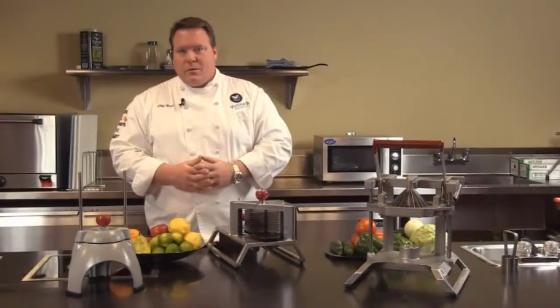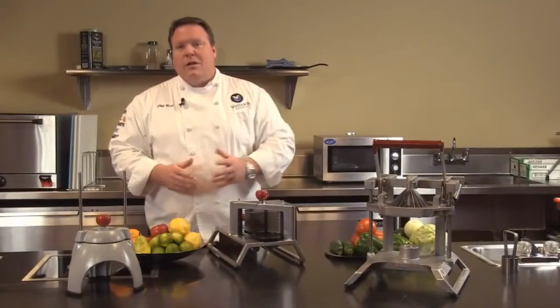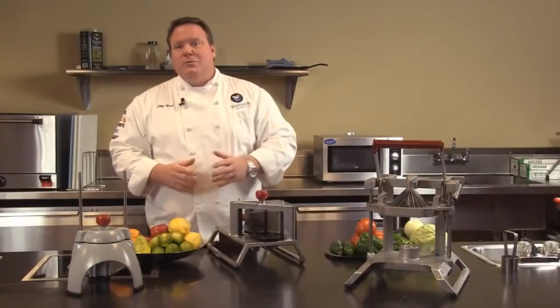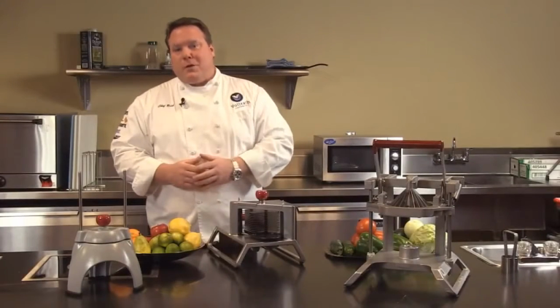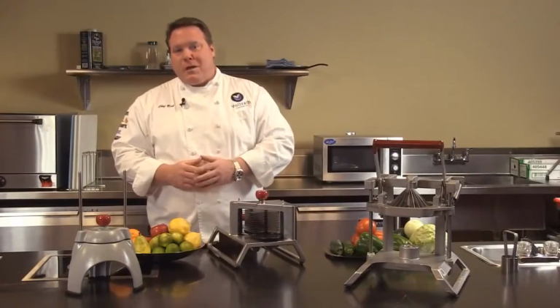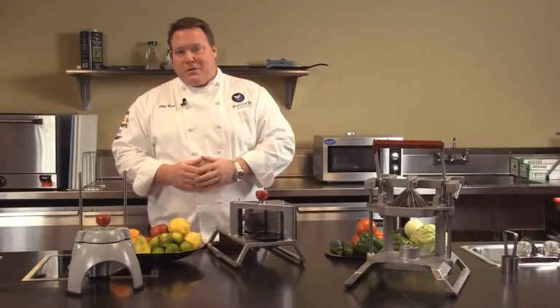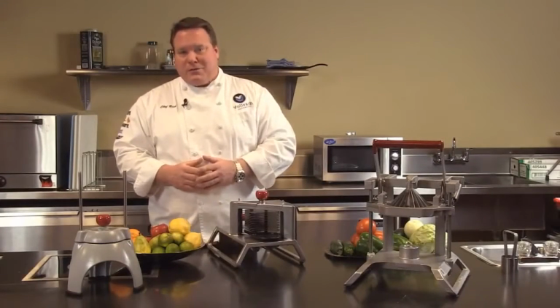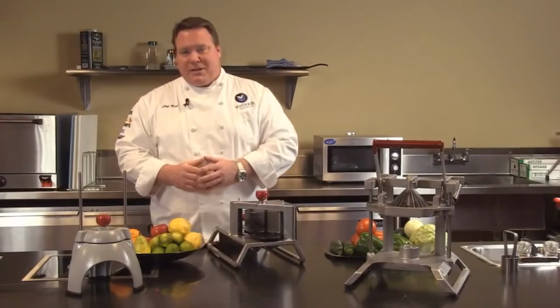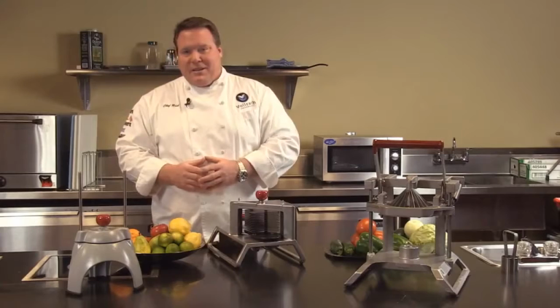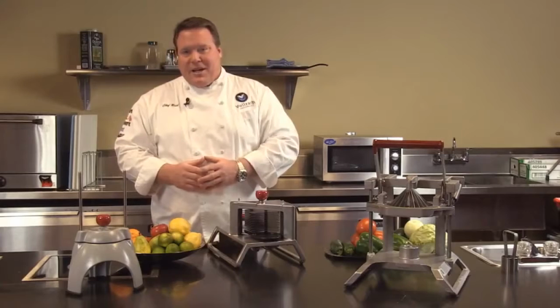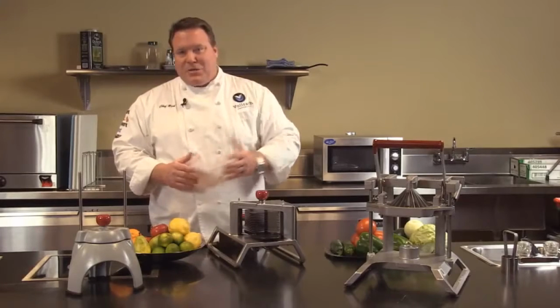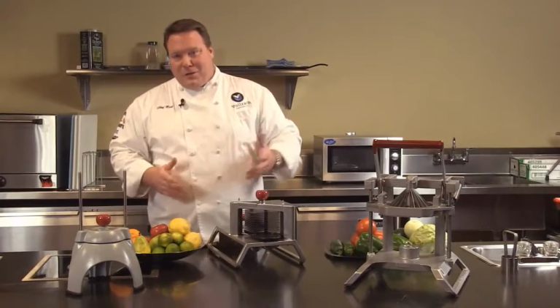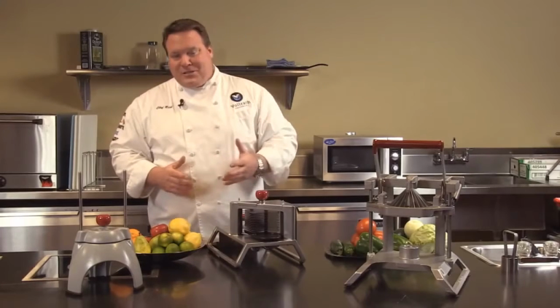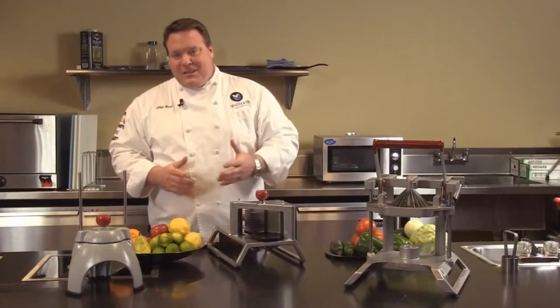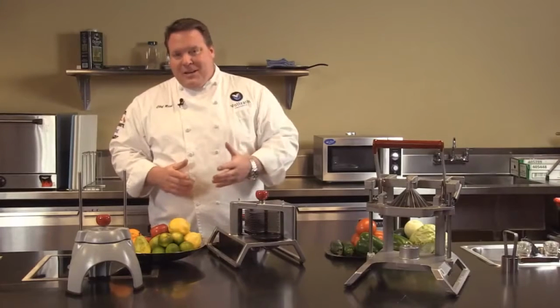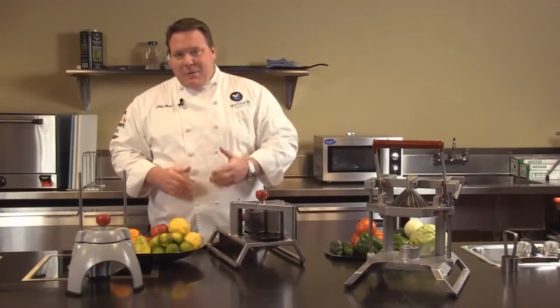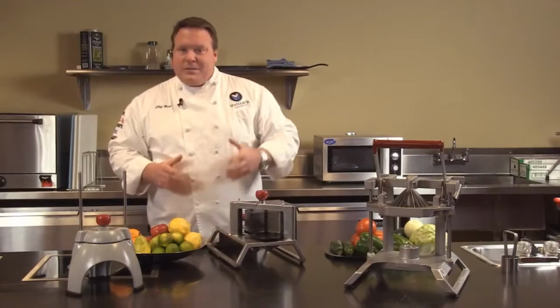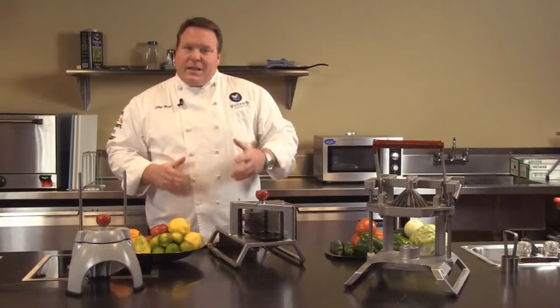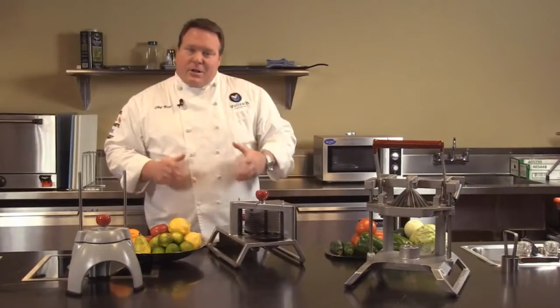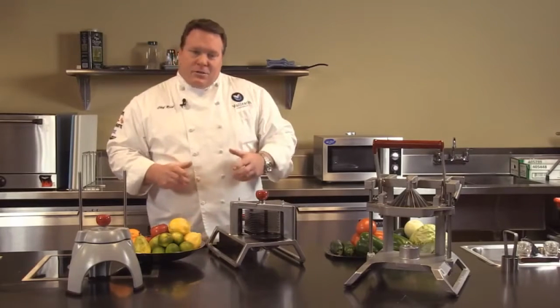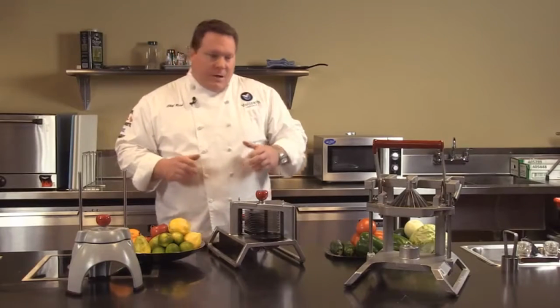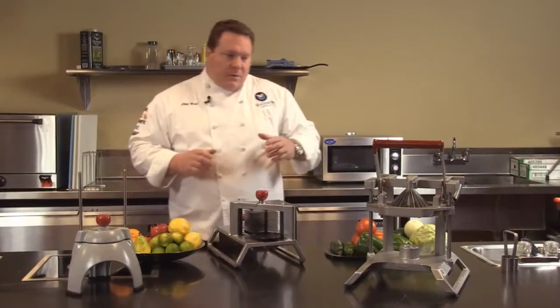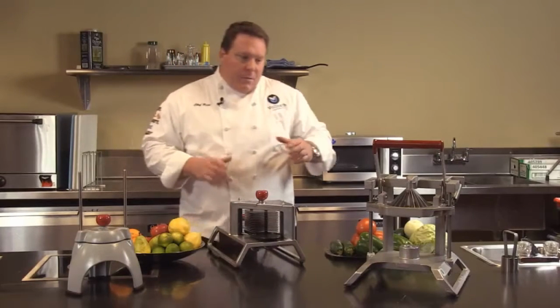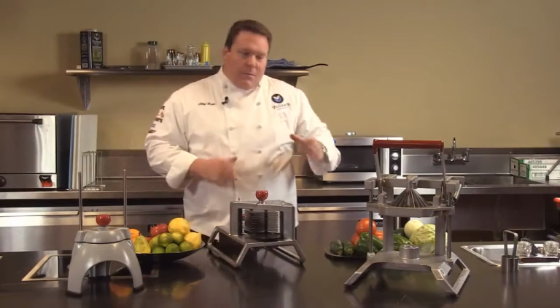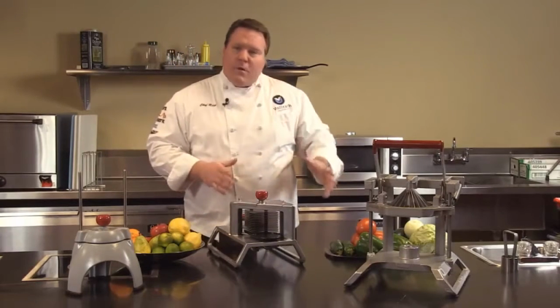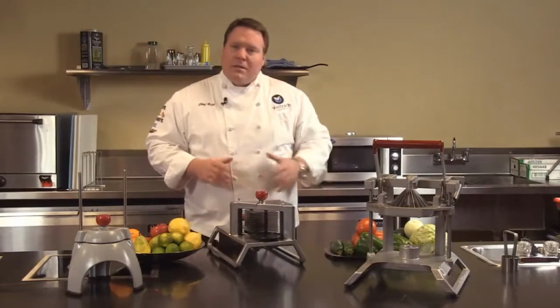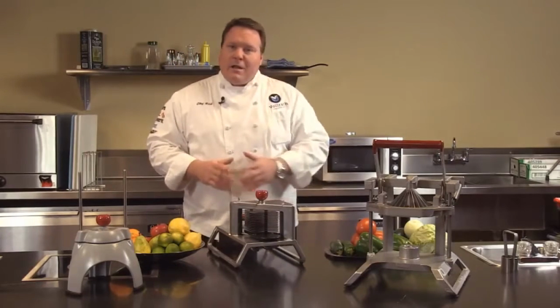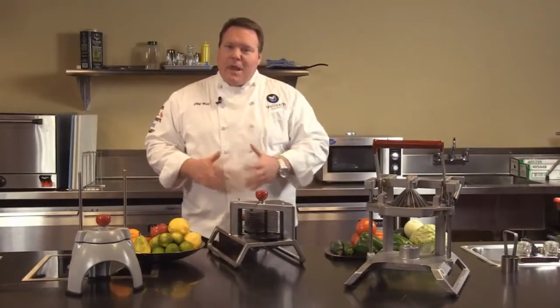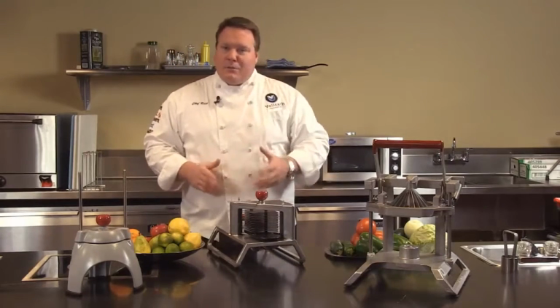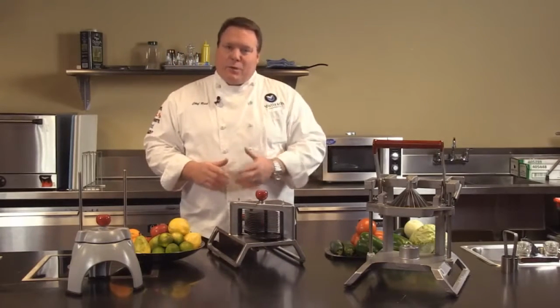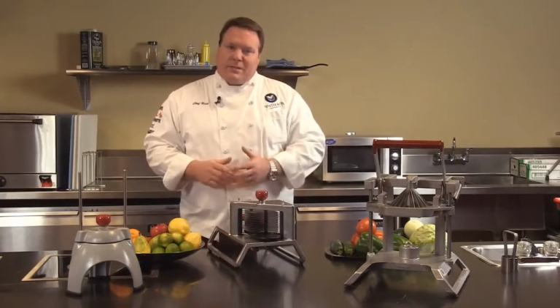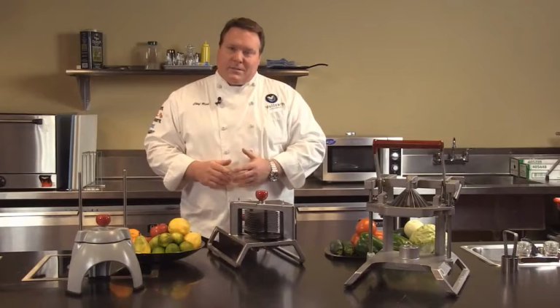Welcome to Valrath University. I'm Chef Rich, and we're here today to talk to you about the Valrath line of manual food processors.